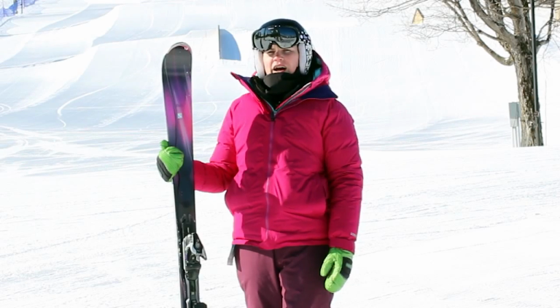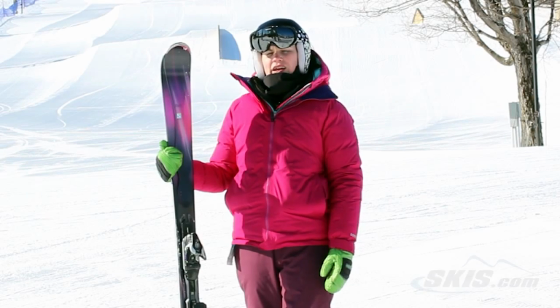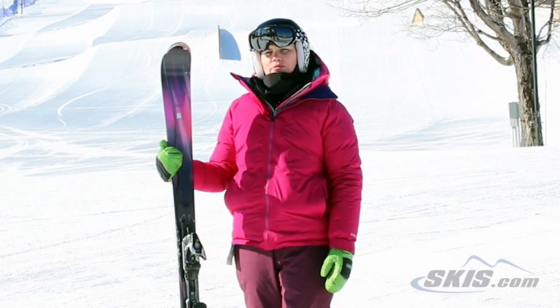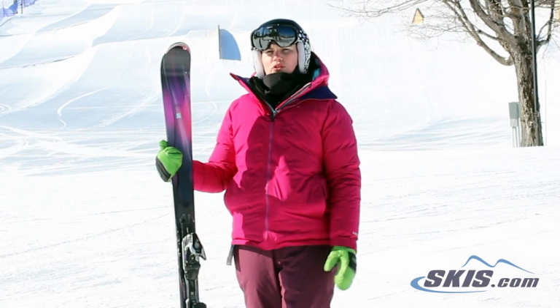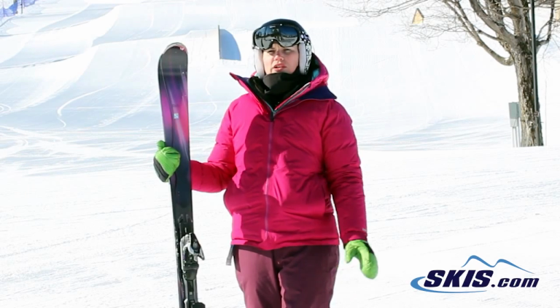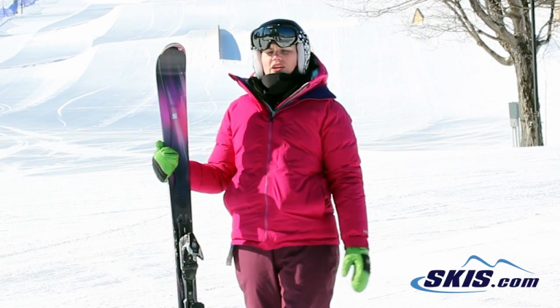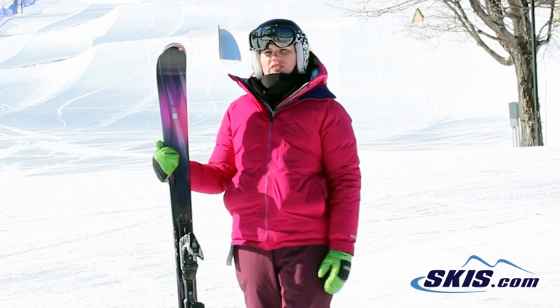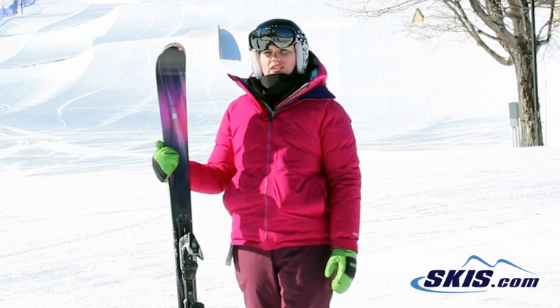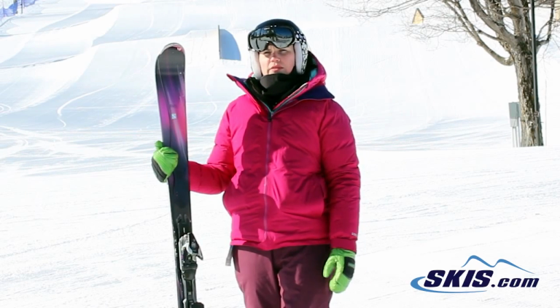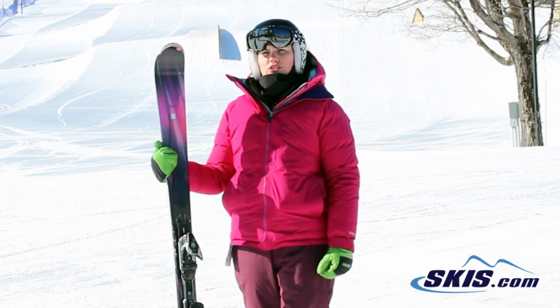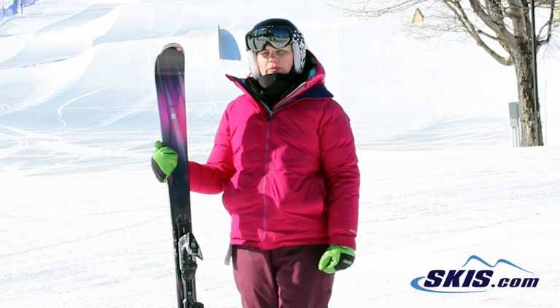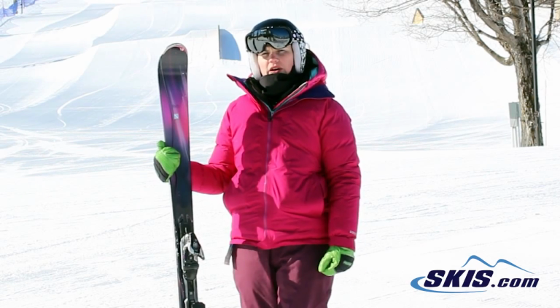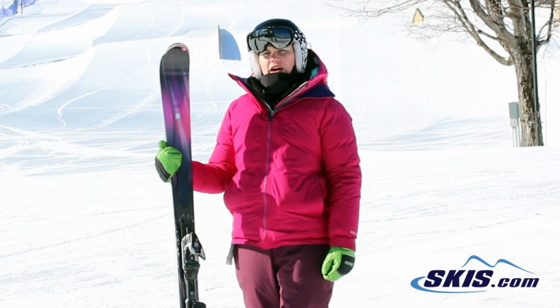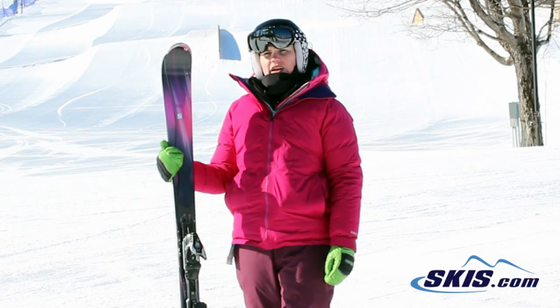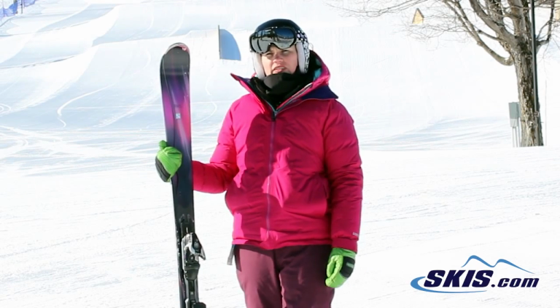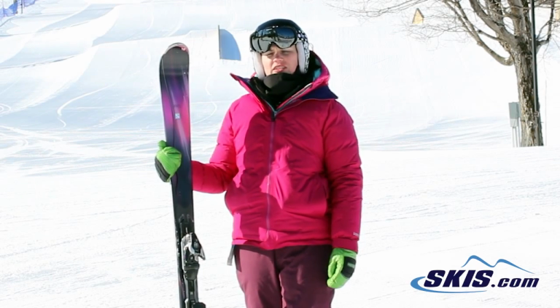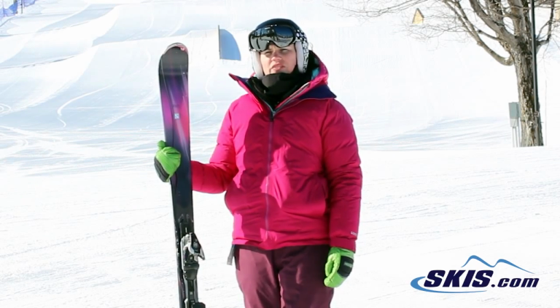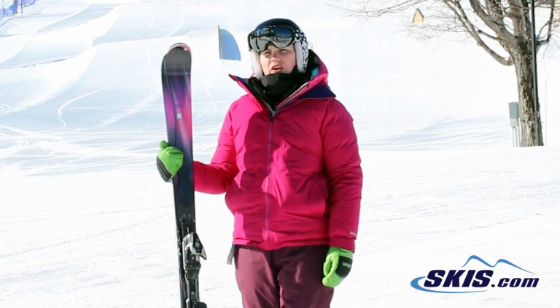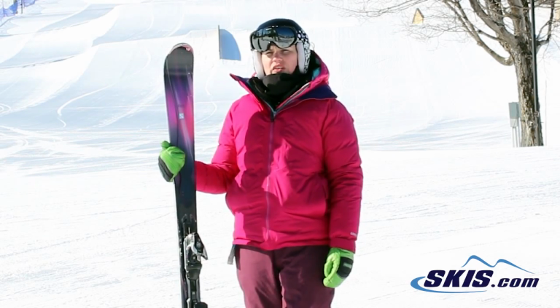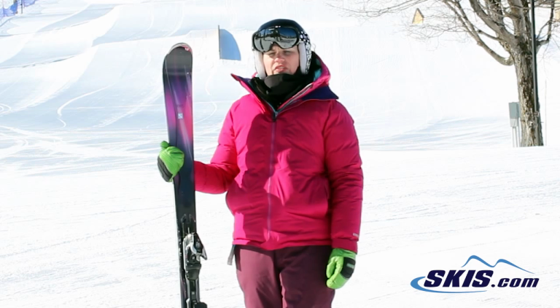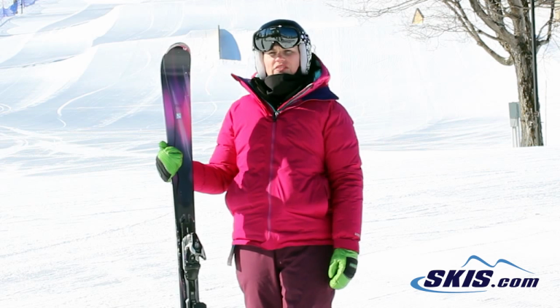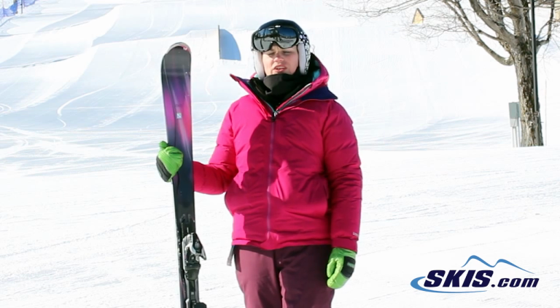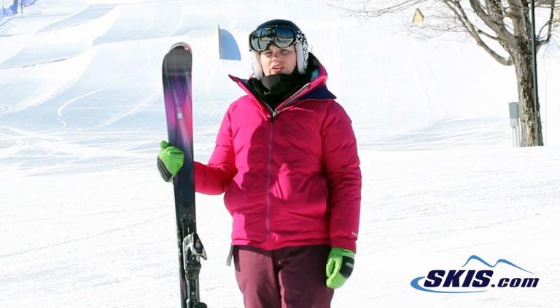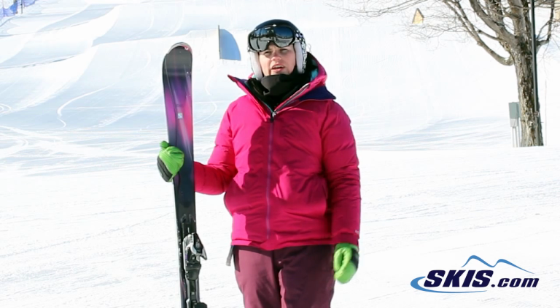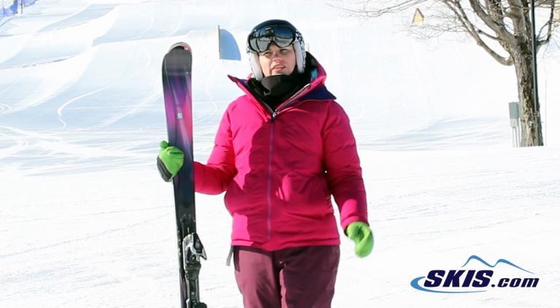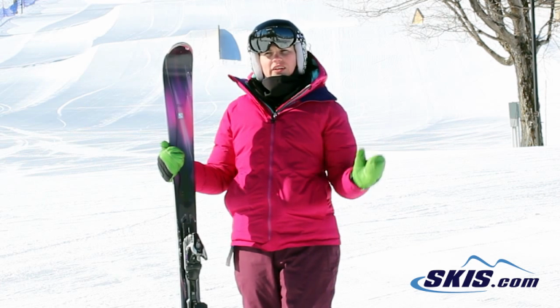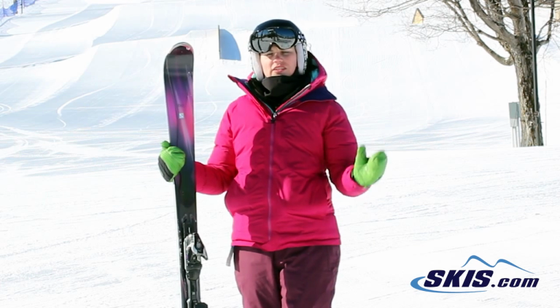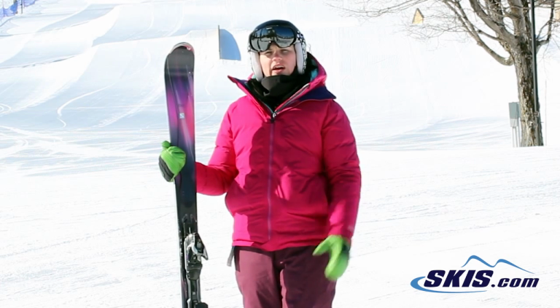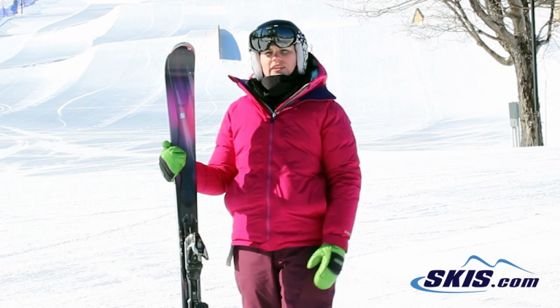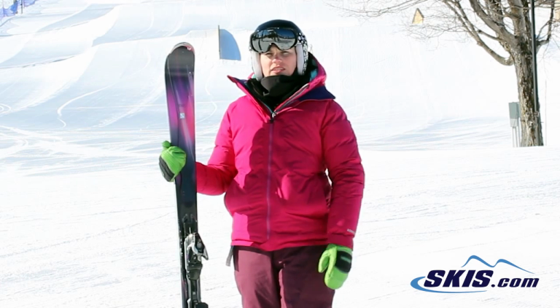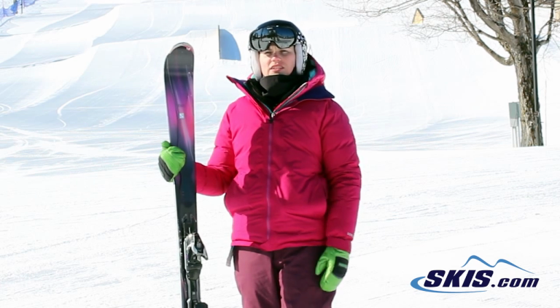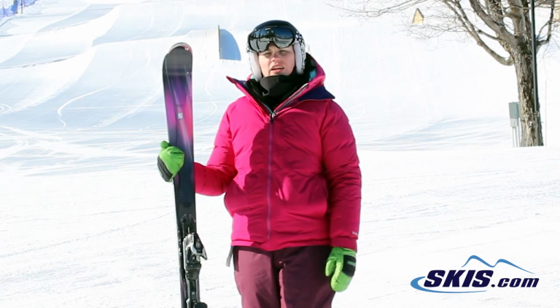Hi, I'm Julie. I just got off the Salomon Gemma. I give this ski a 5 out of 5 star rating. I think it's an excellent ski.